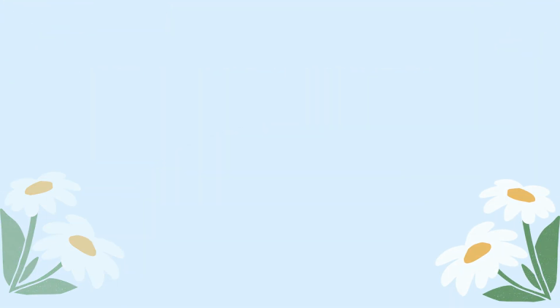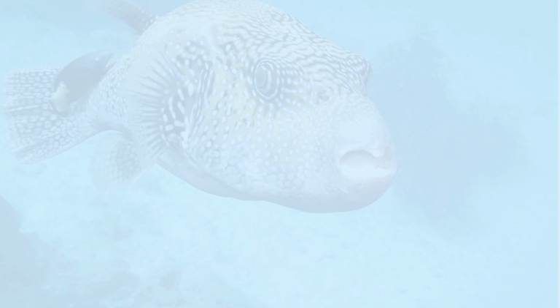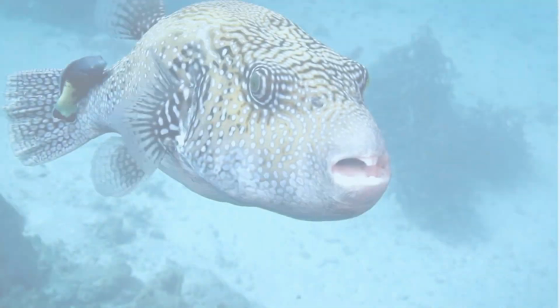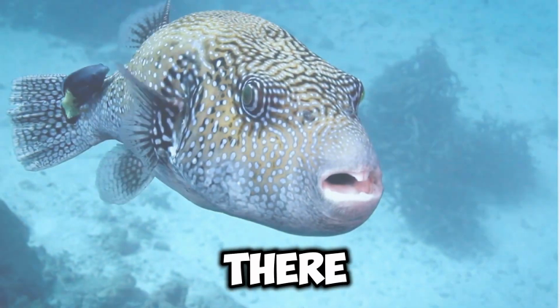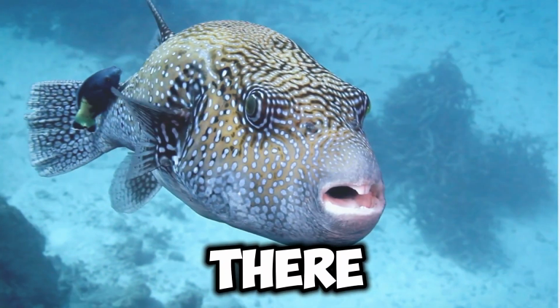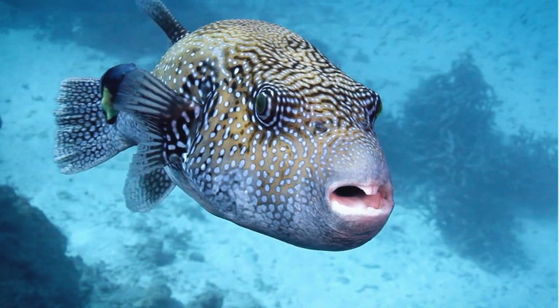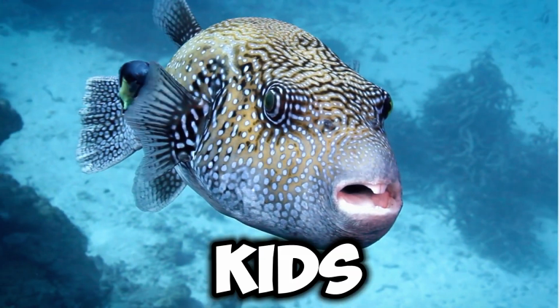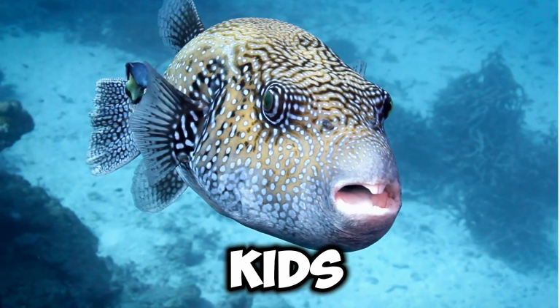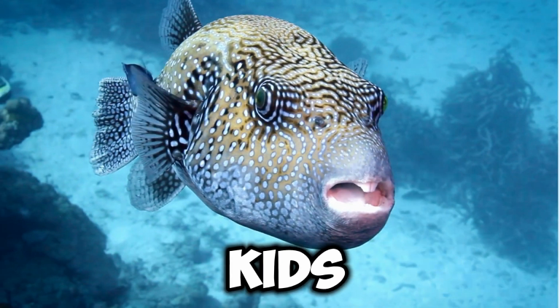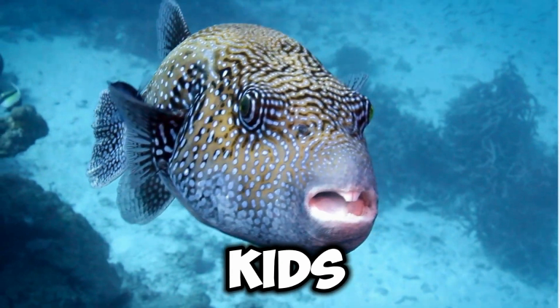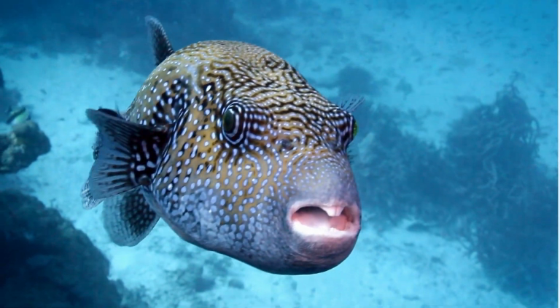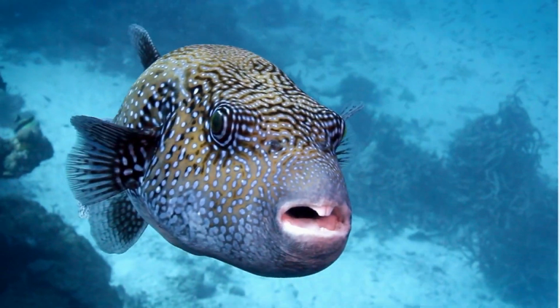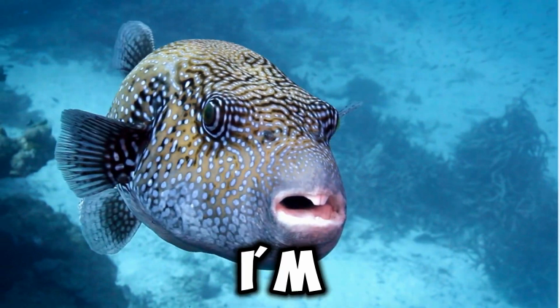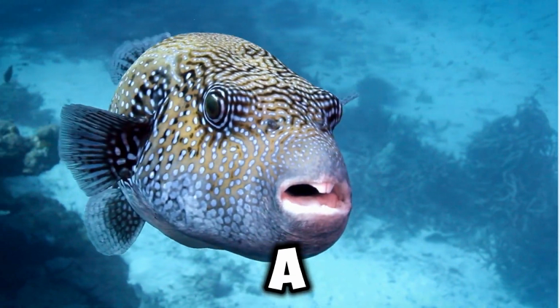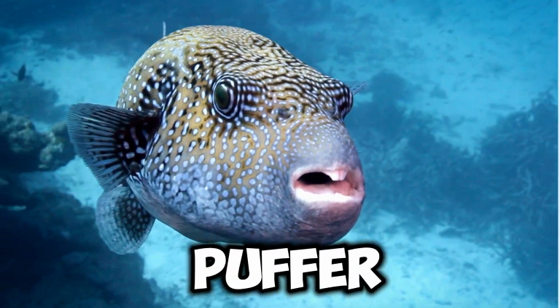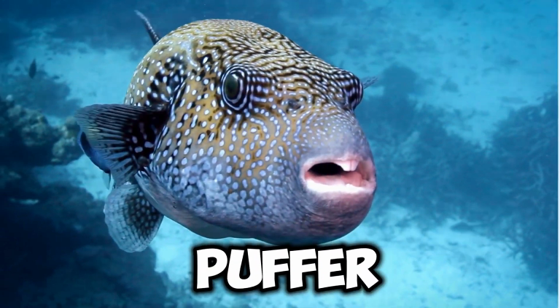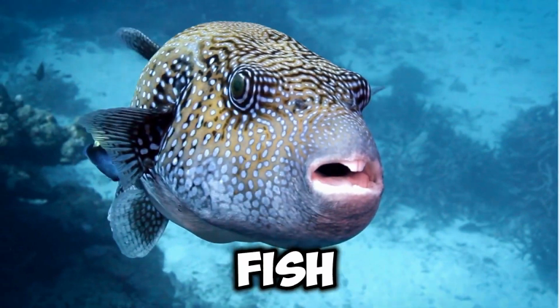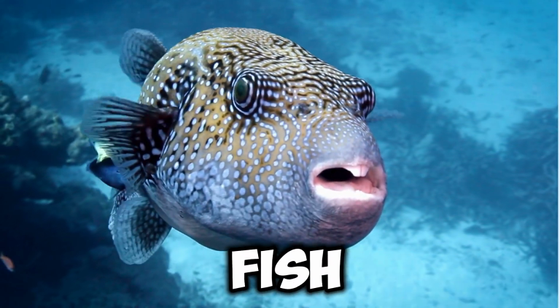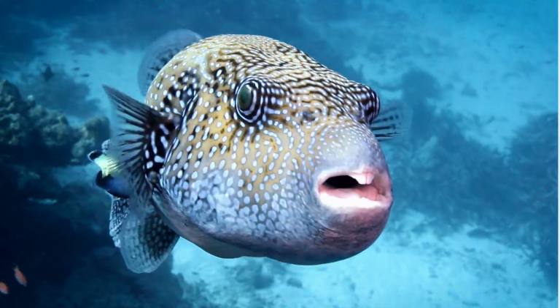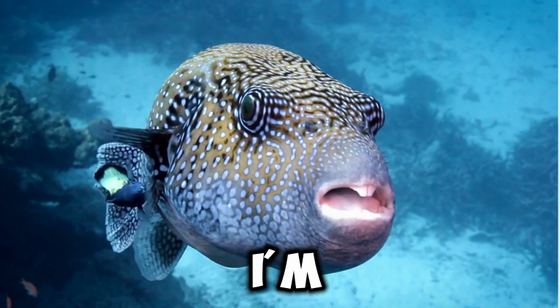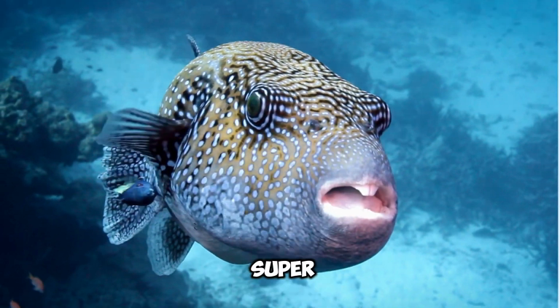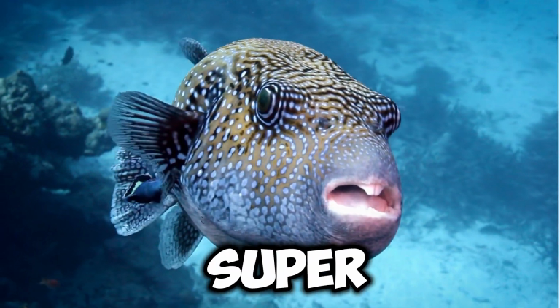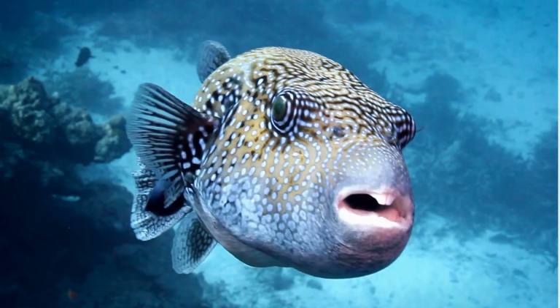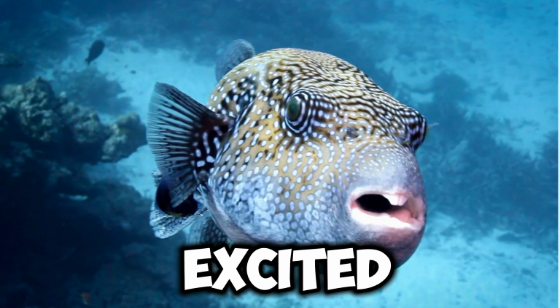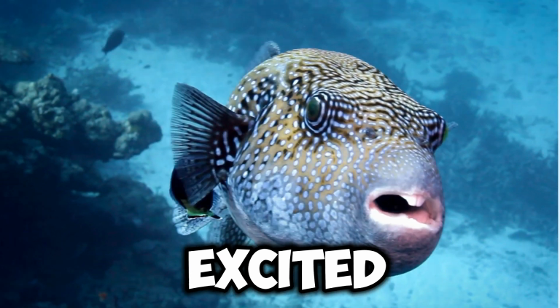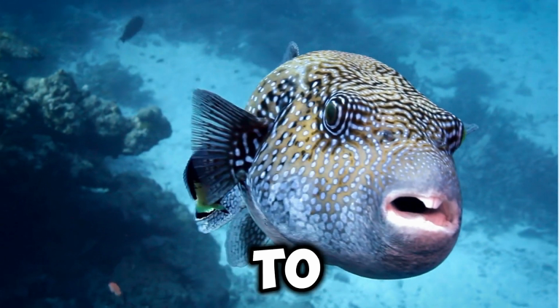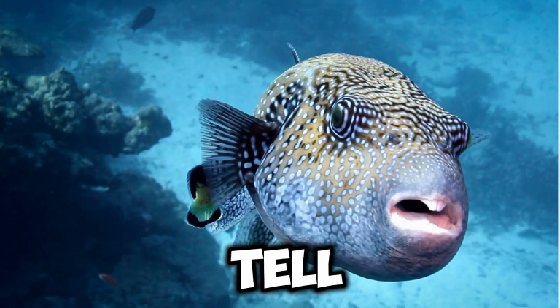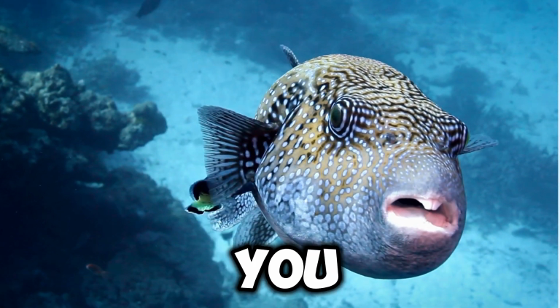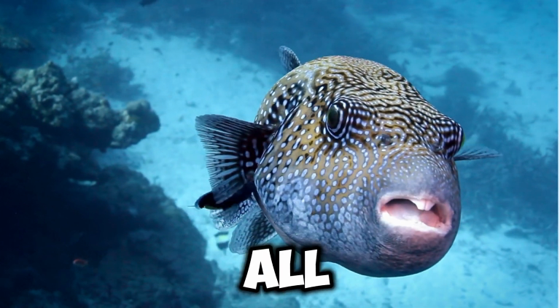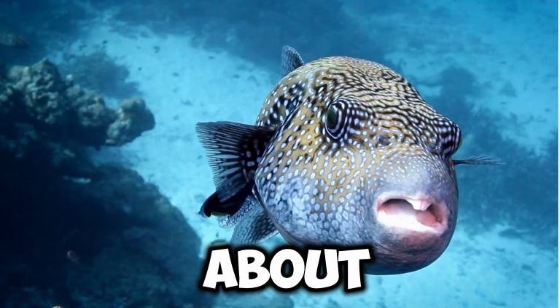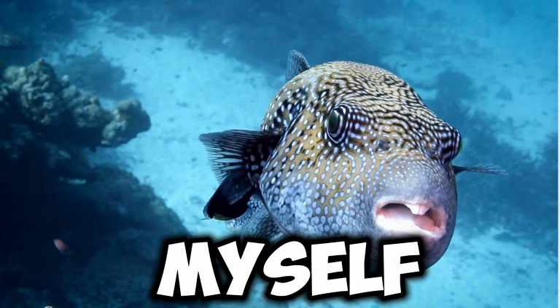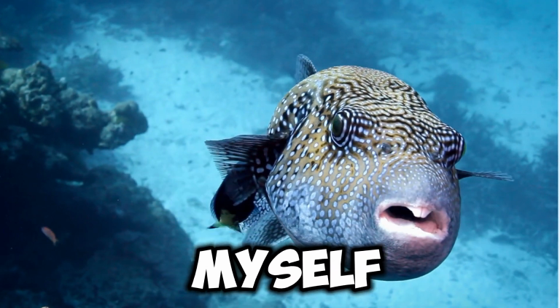Hey there kids! I'm a puffer fish and I'm super excited to tell you all about myself.